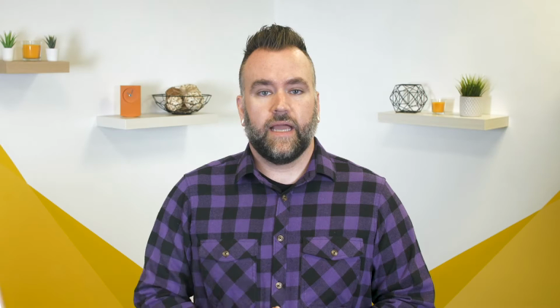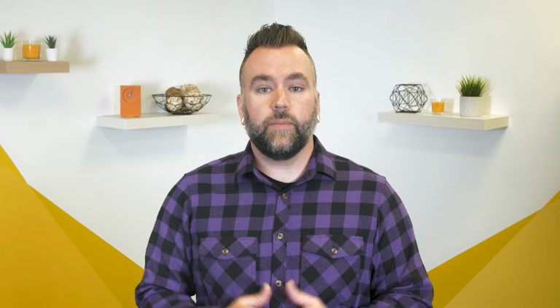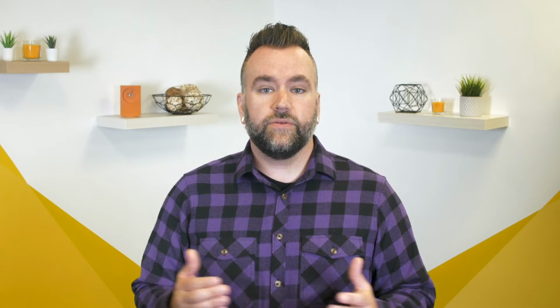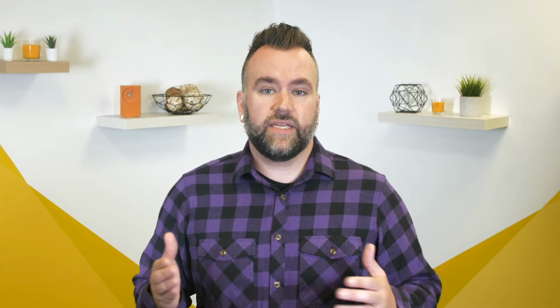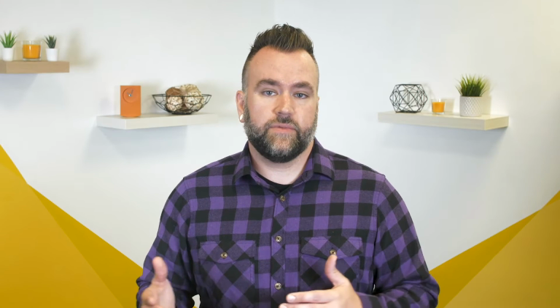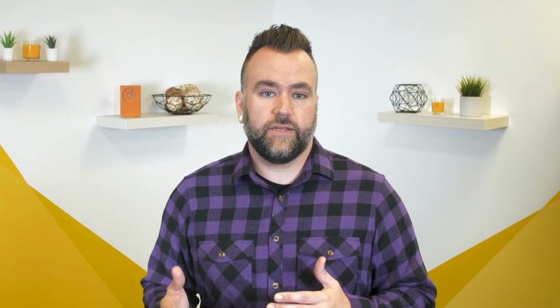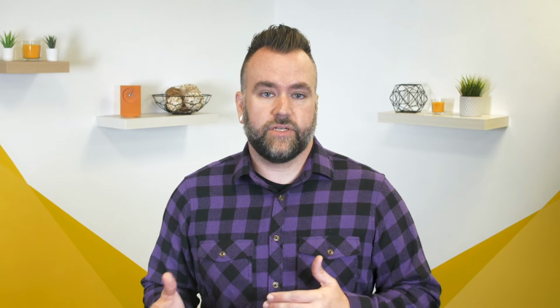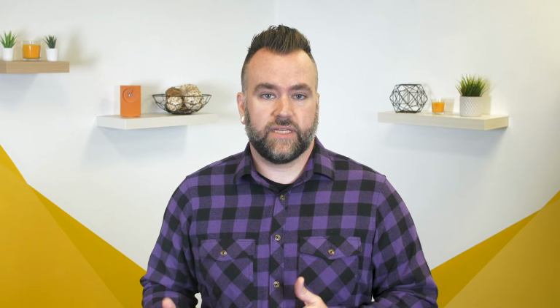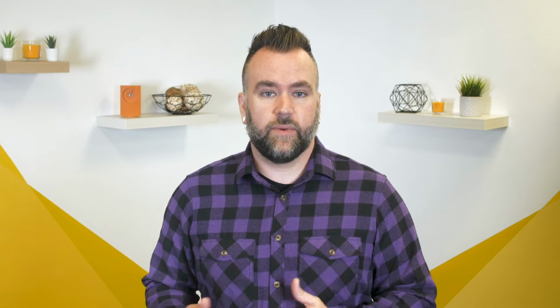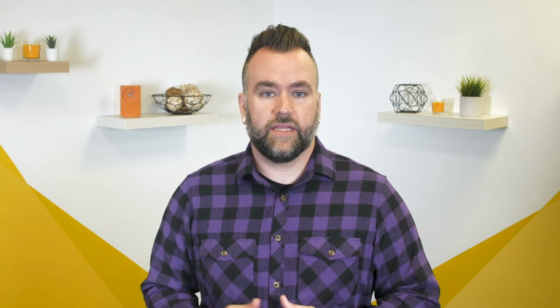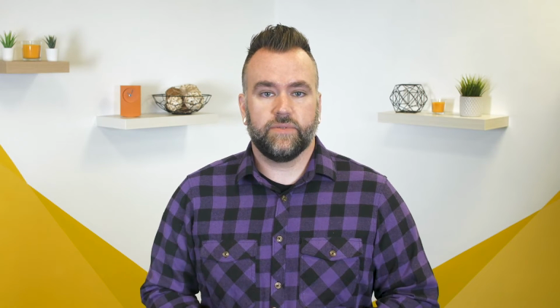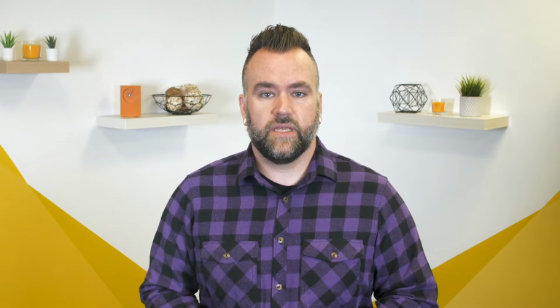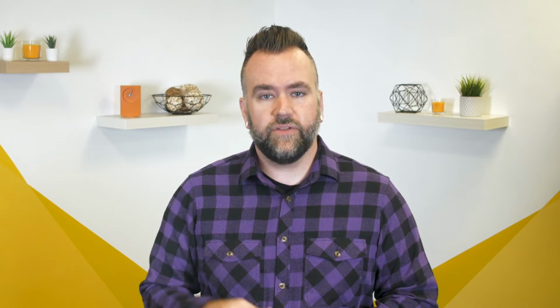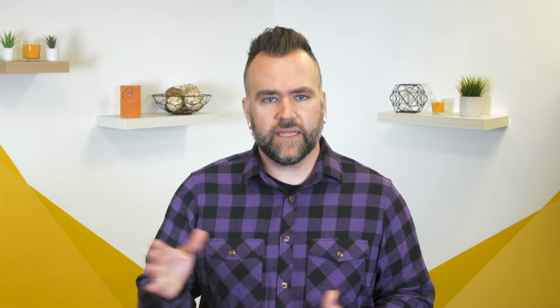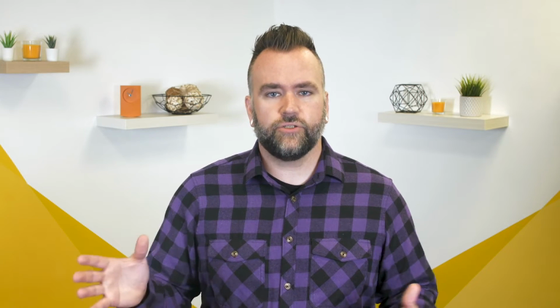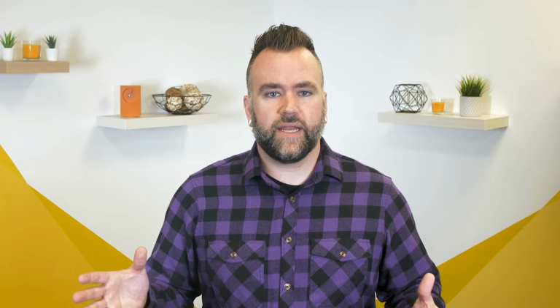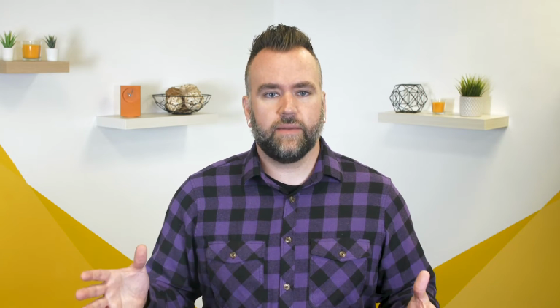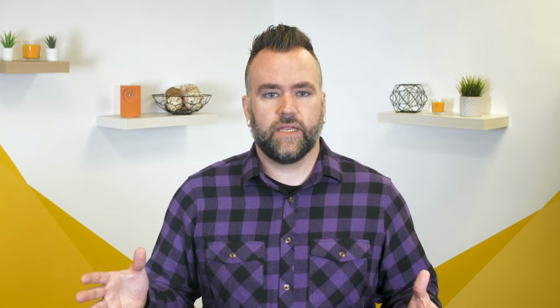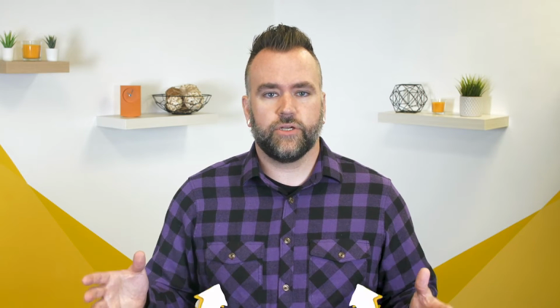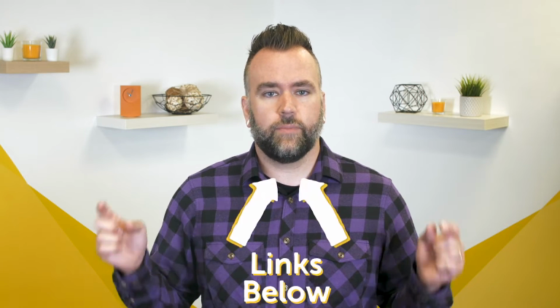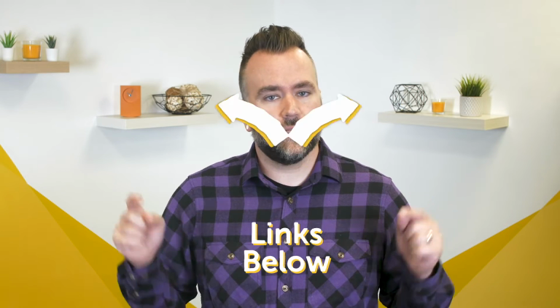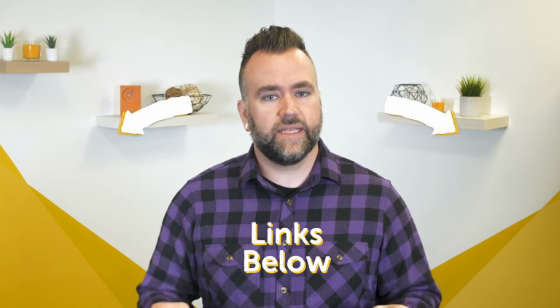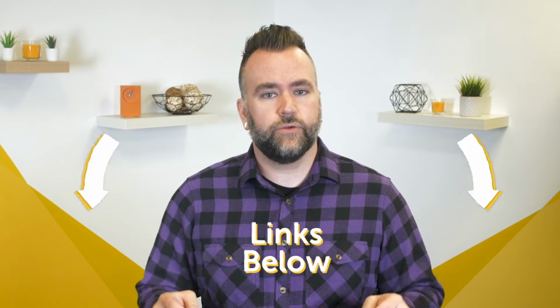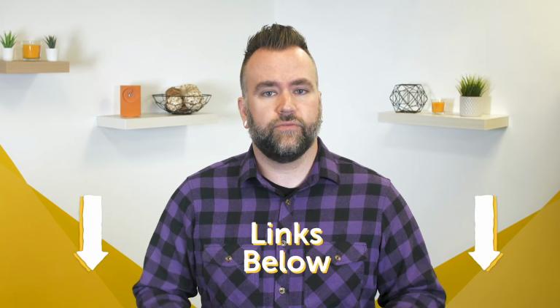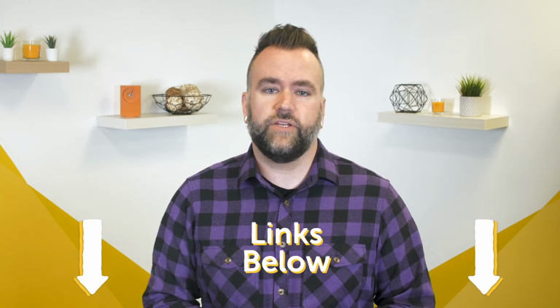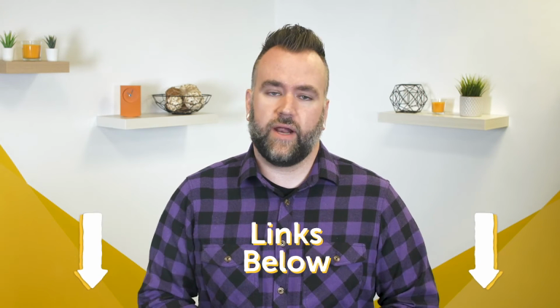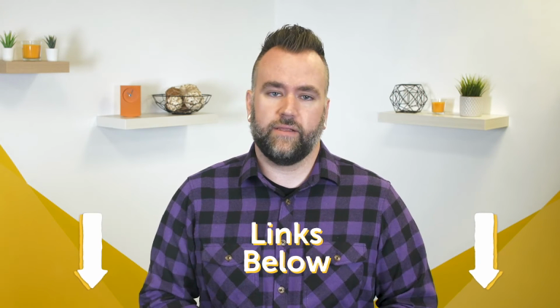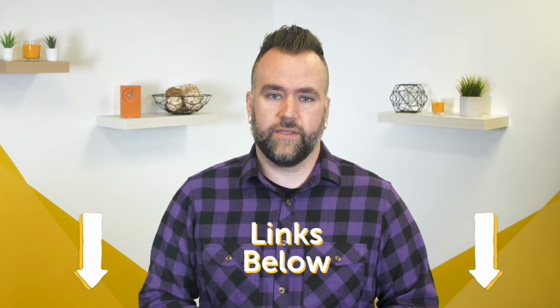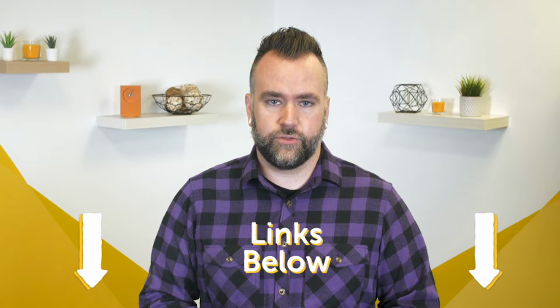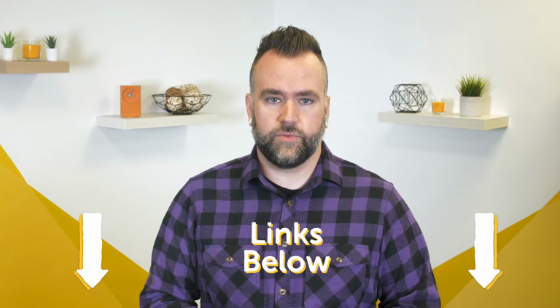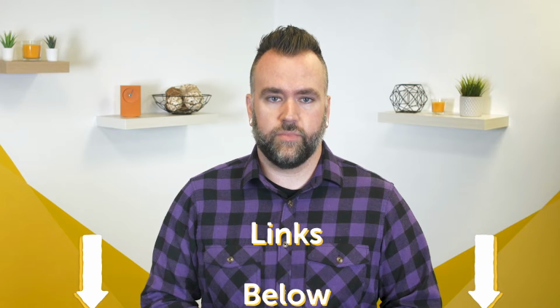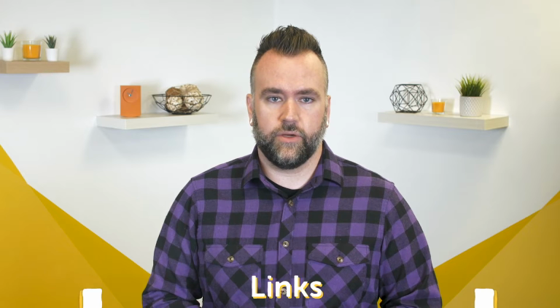I'll be using Camtasia to sync my clips. If you'd like to try Camtasia, I put a link to a free trial in the description below.